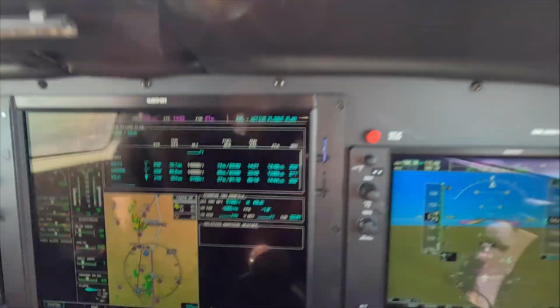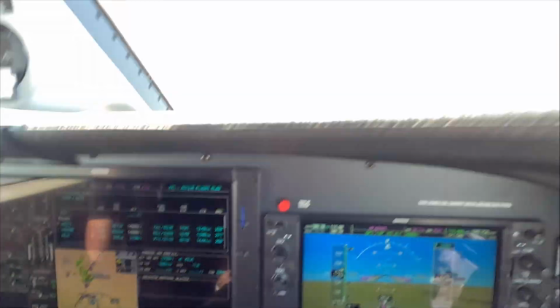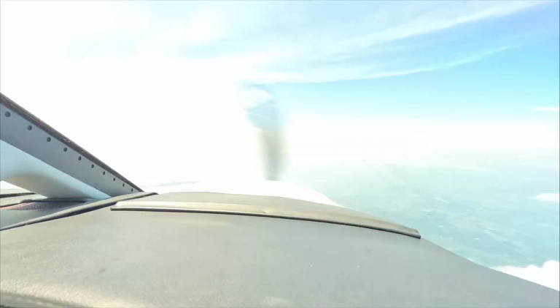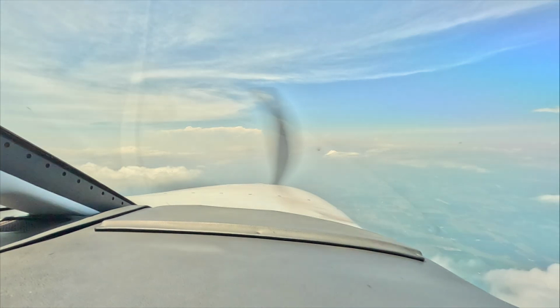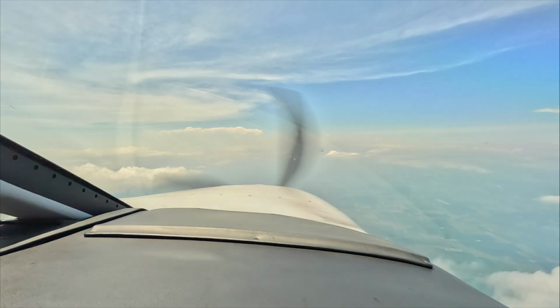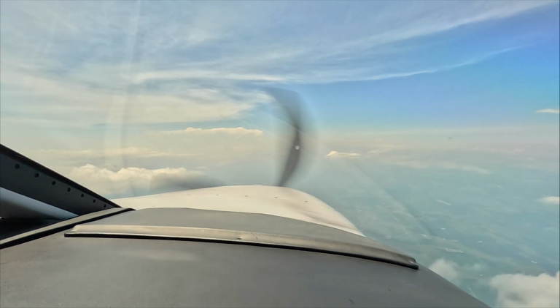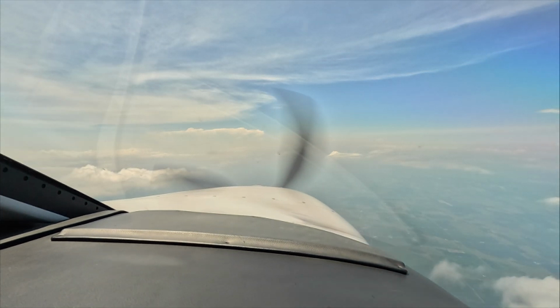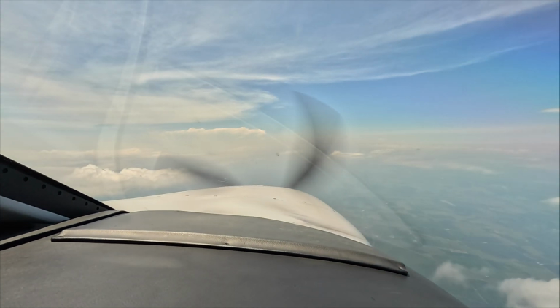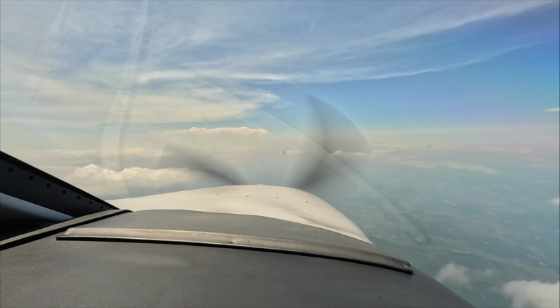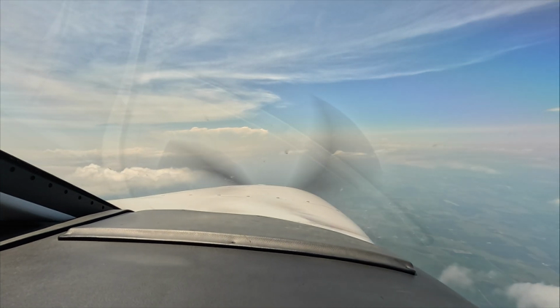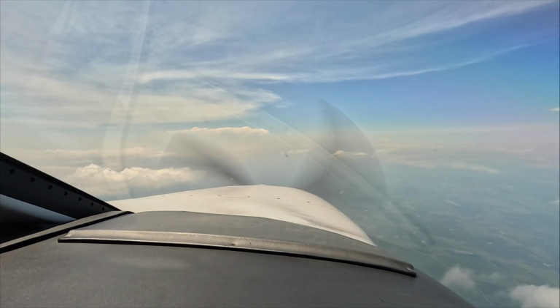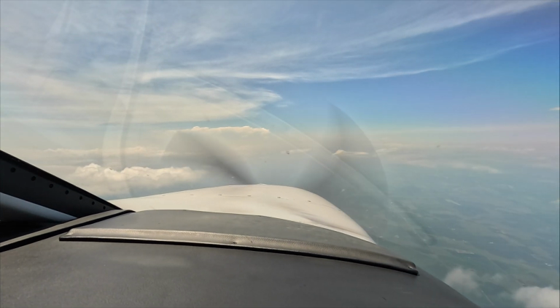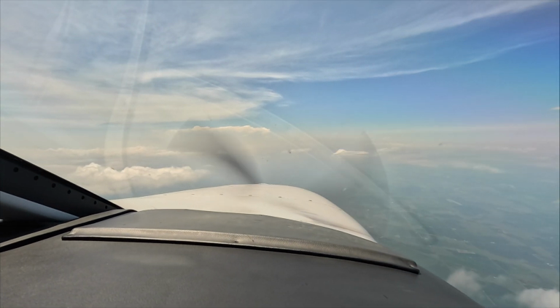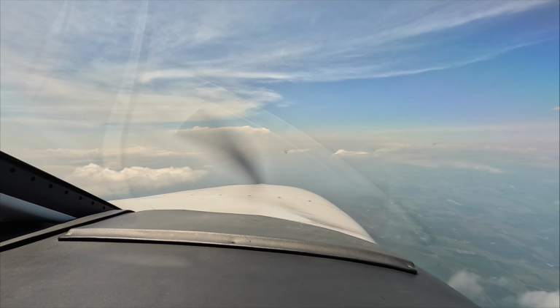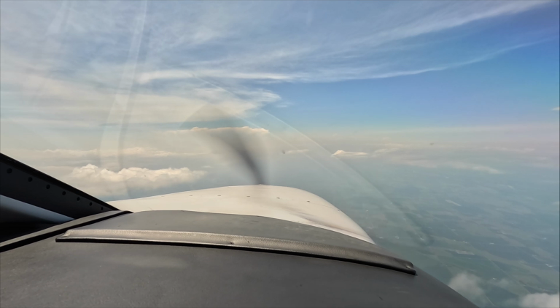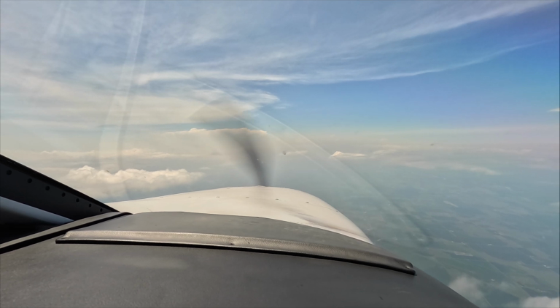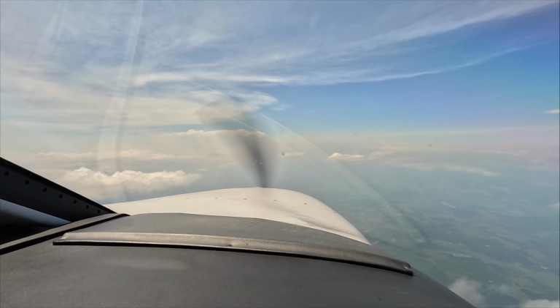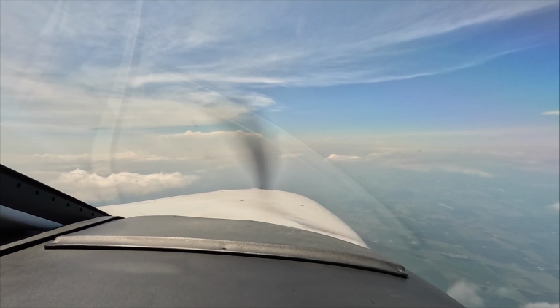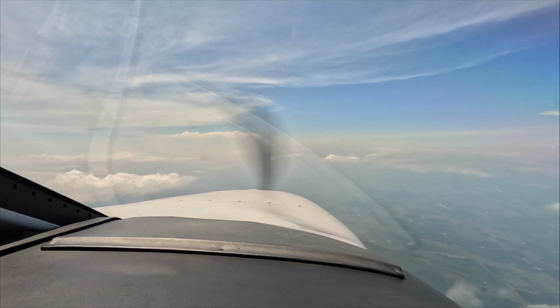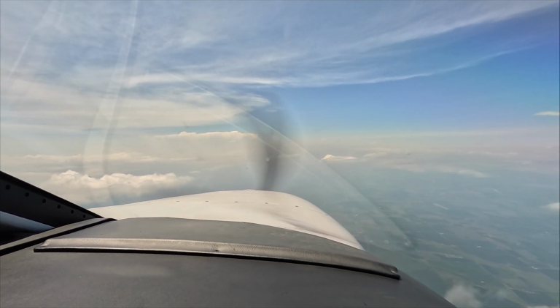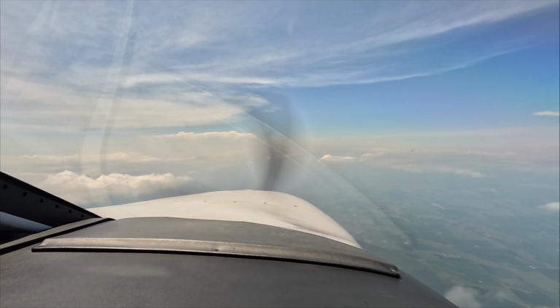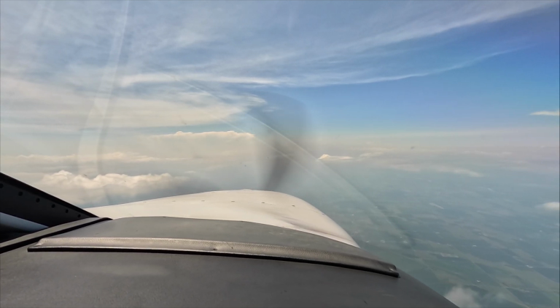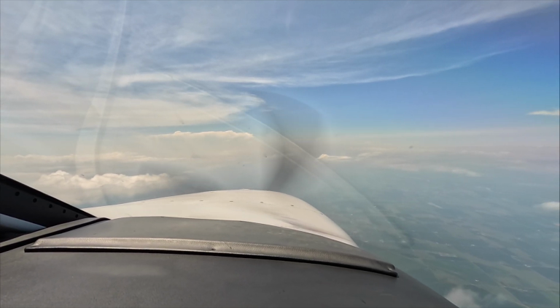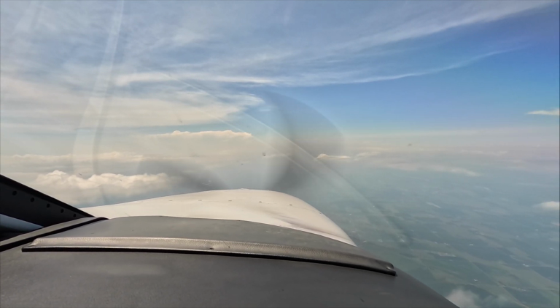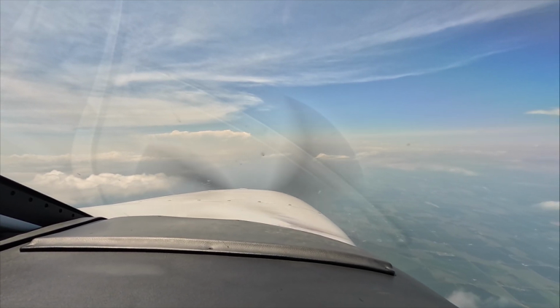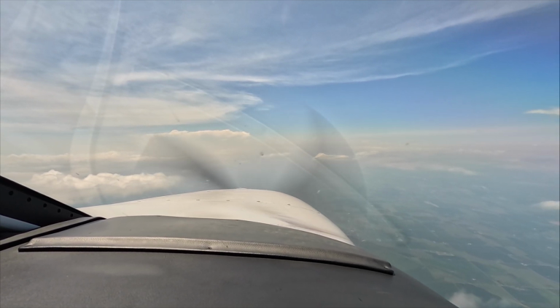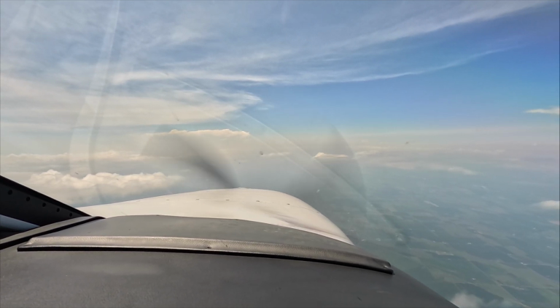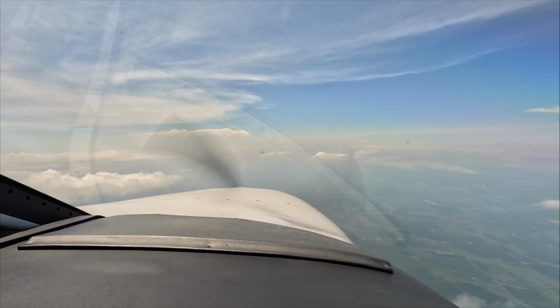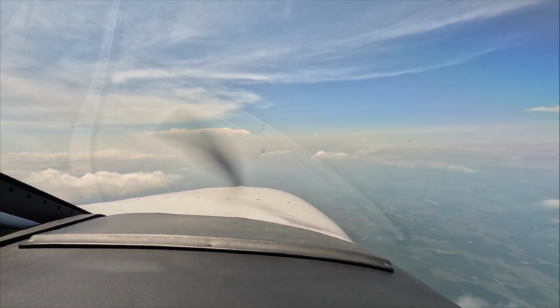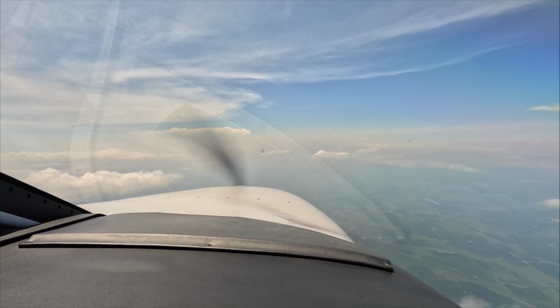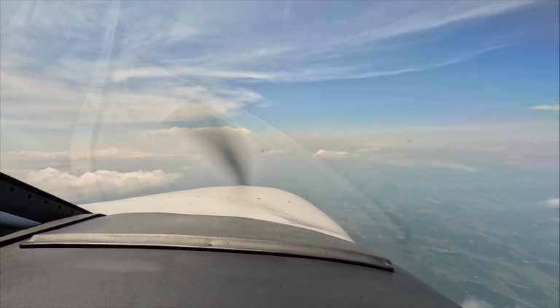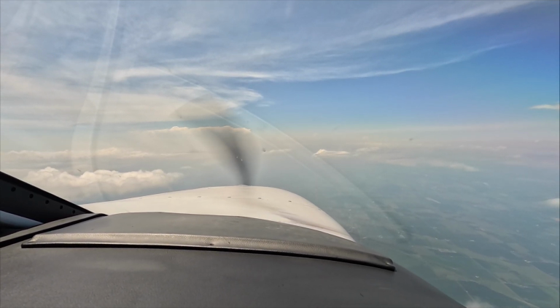Now that we're a little closer, we can actually see the mushroom cap up there. We know it's going to be nasty, but we keep away from it.